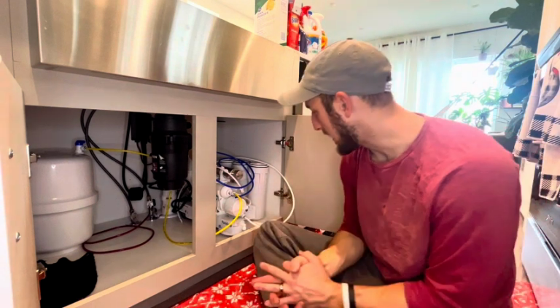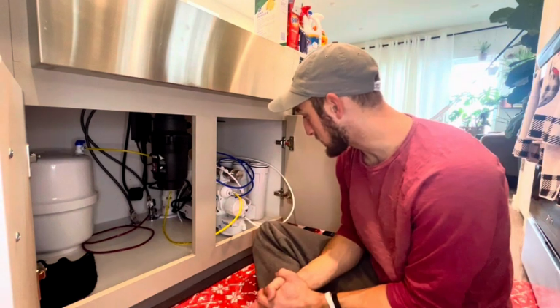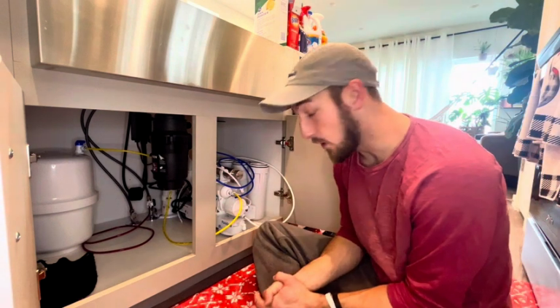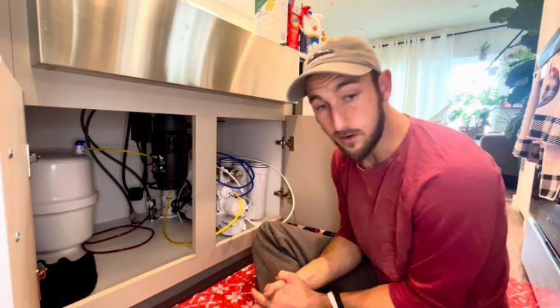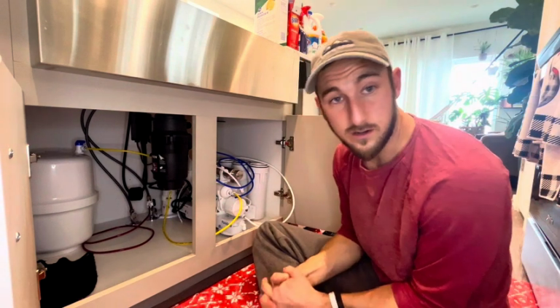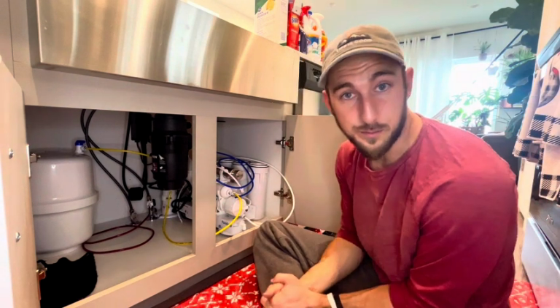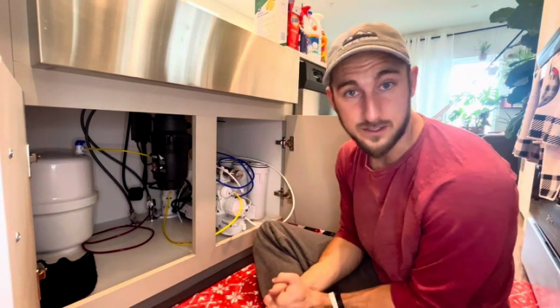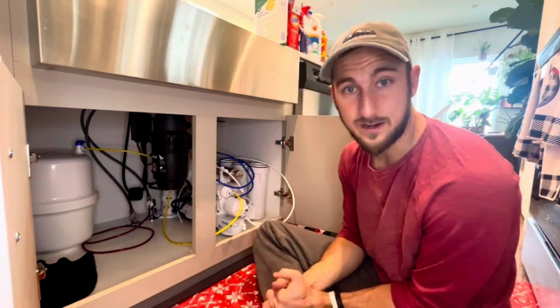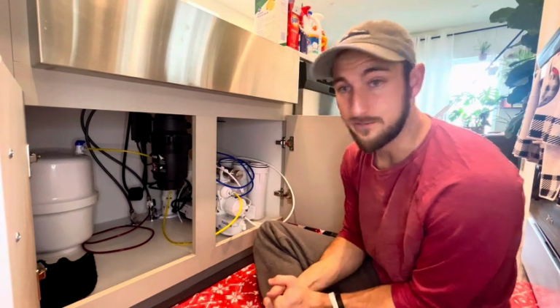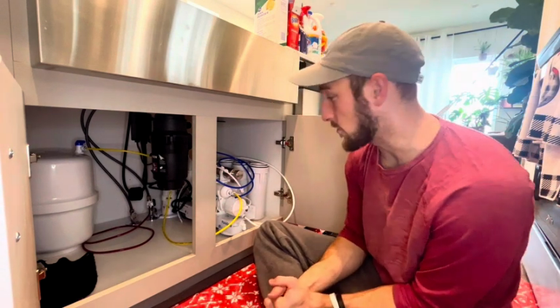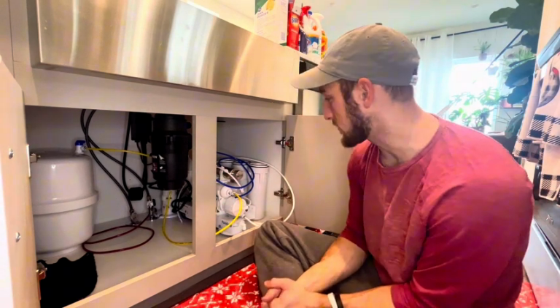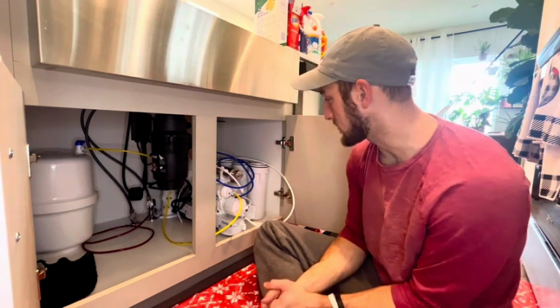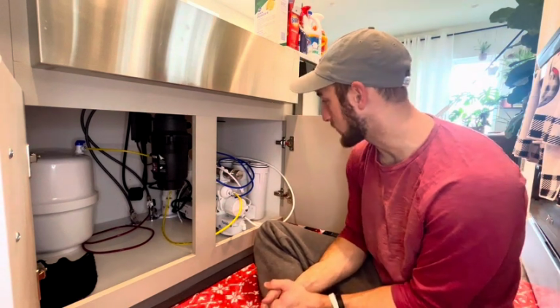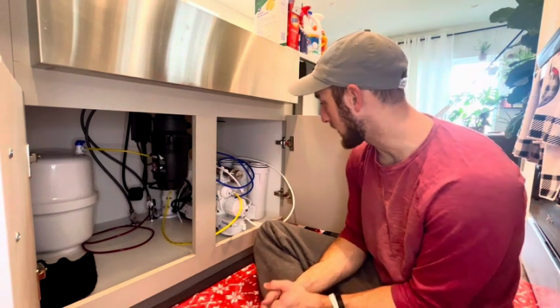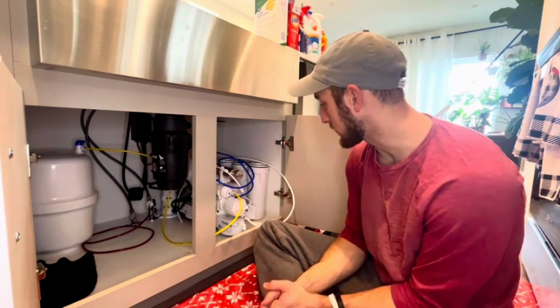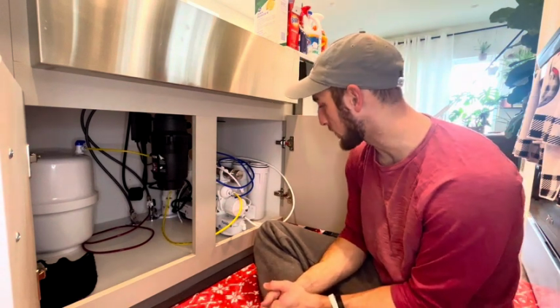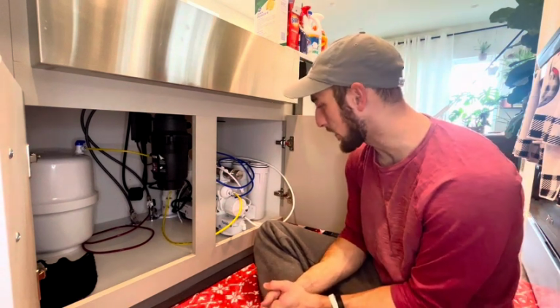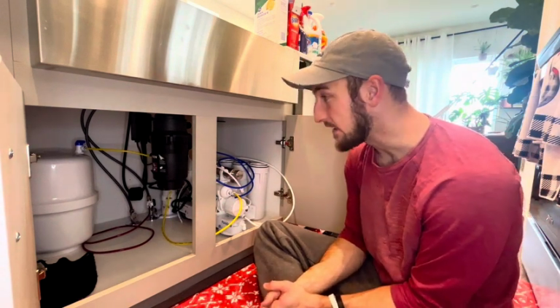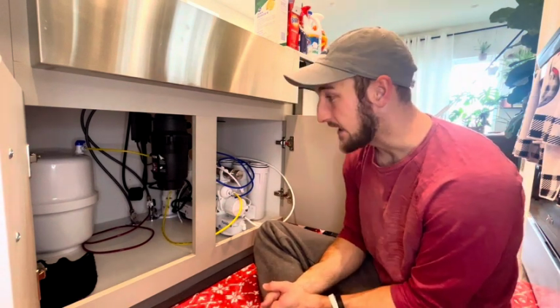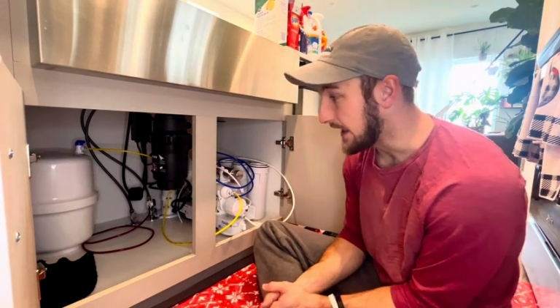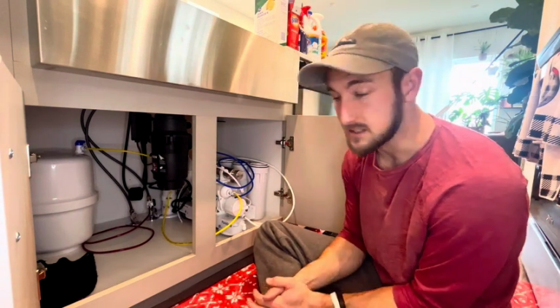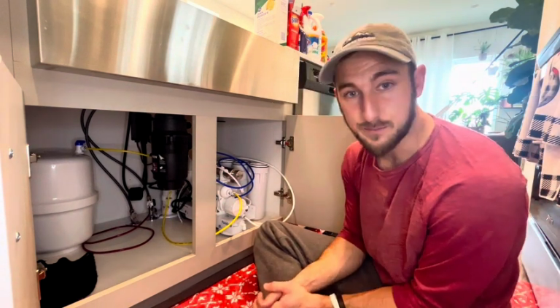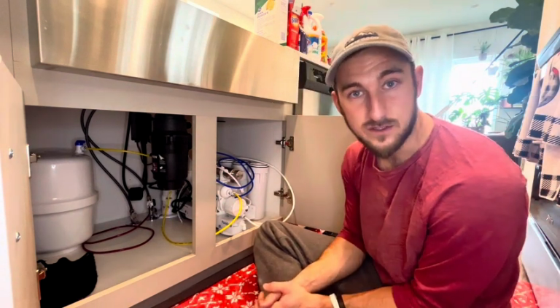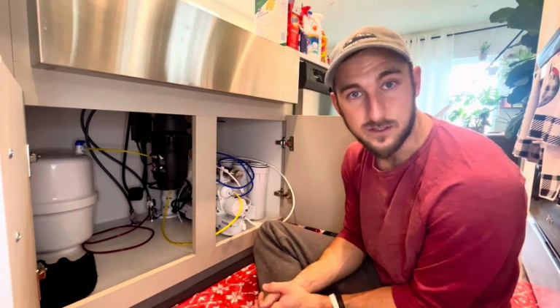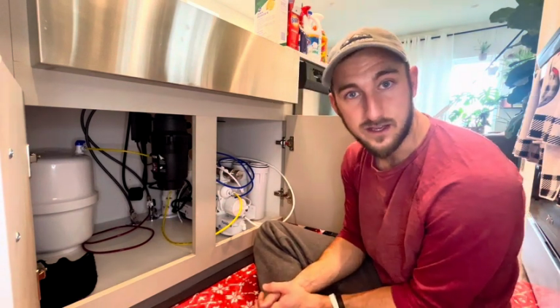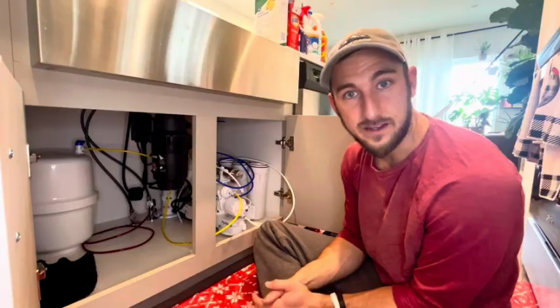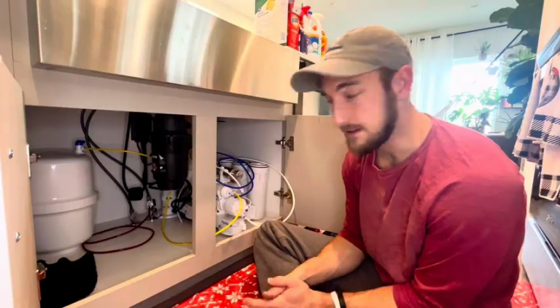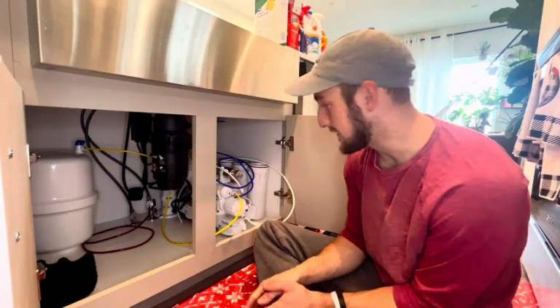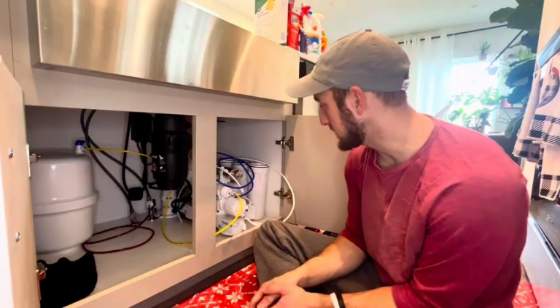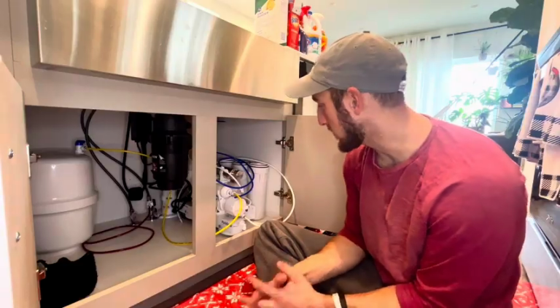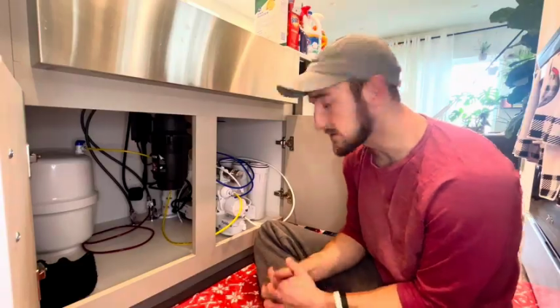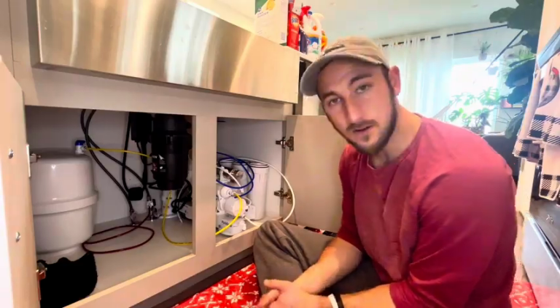So overall, I'm super excited for some great filtered water, and I'll touch base once it is all installed.